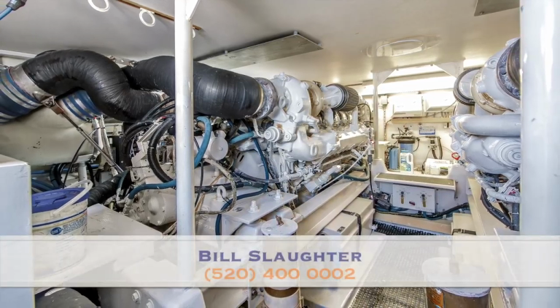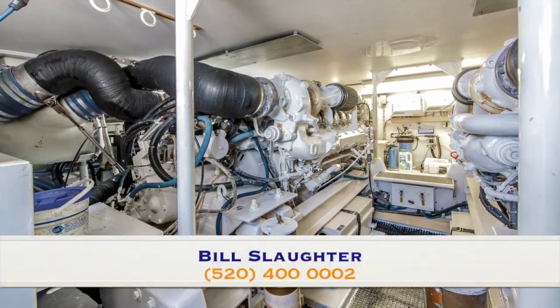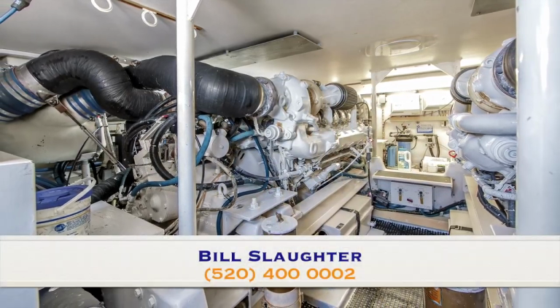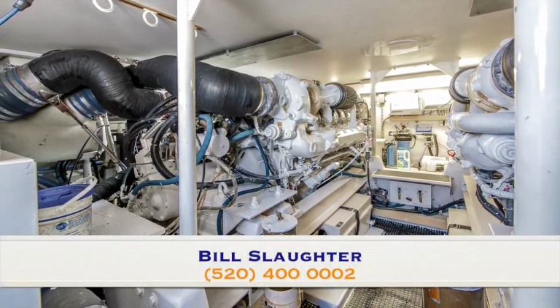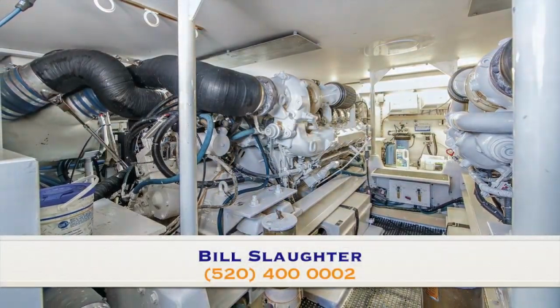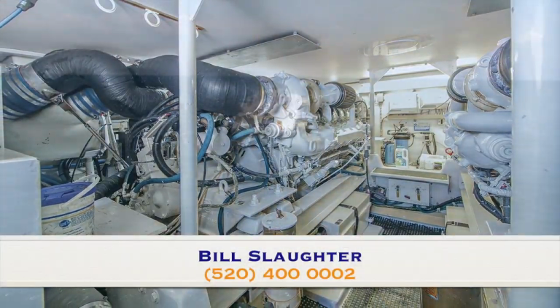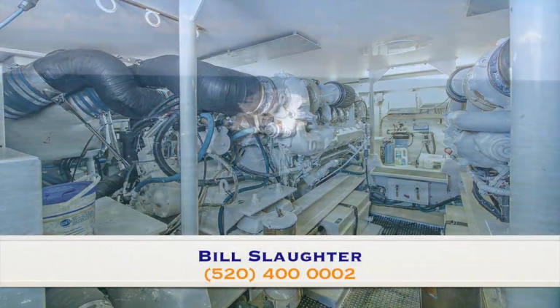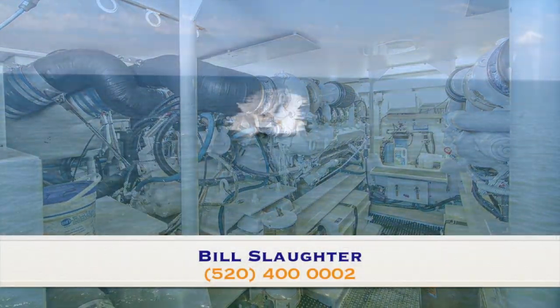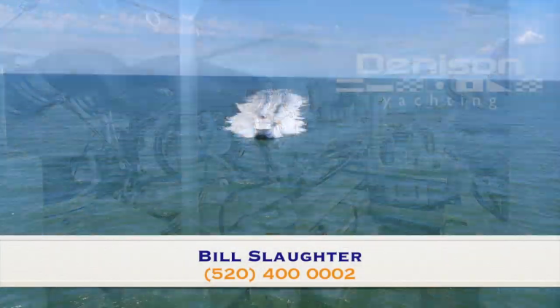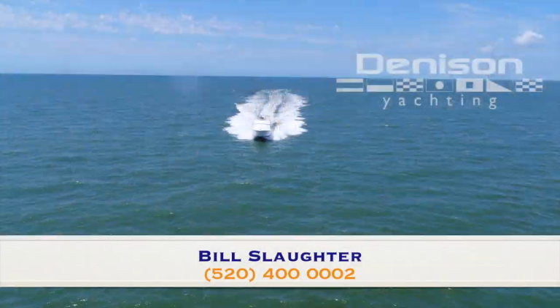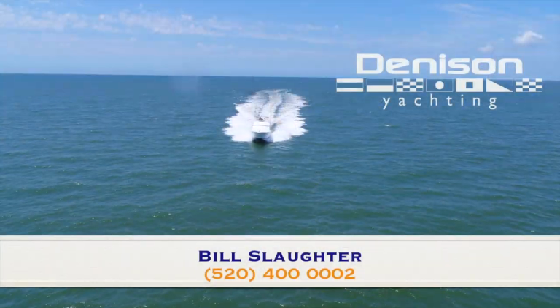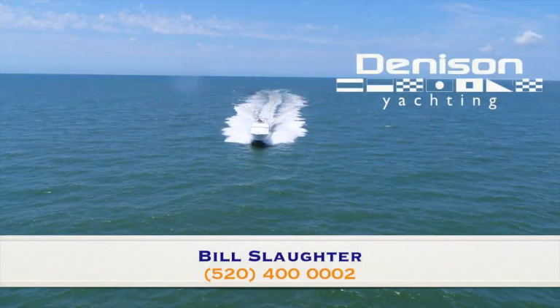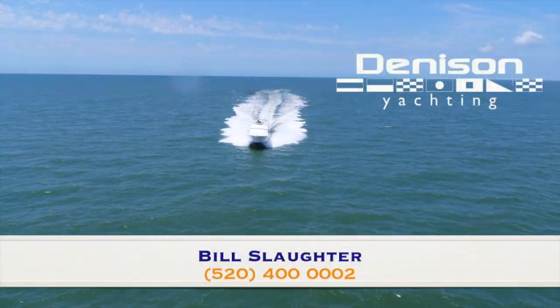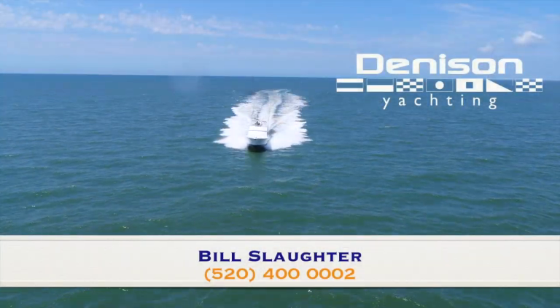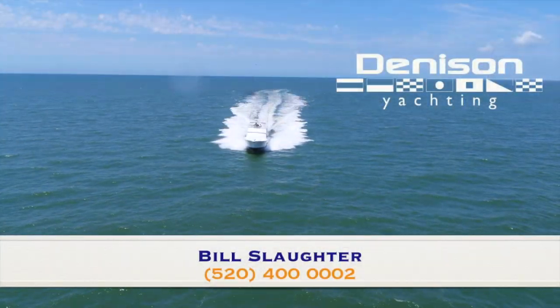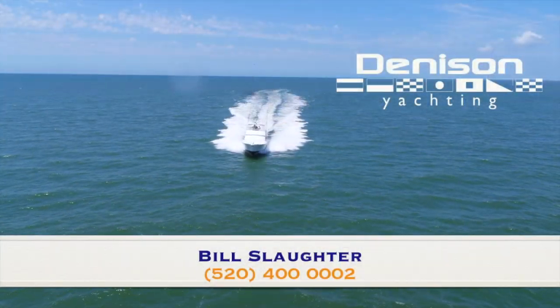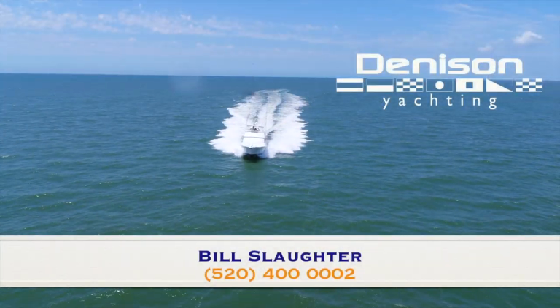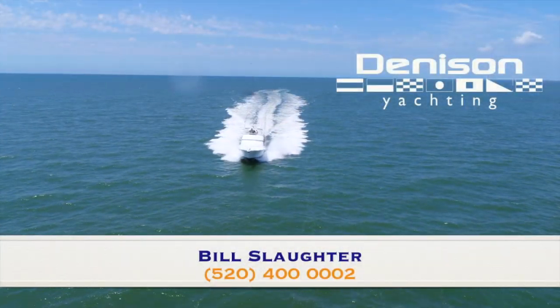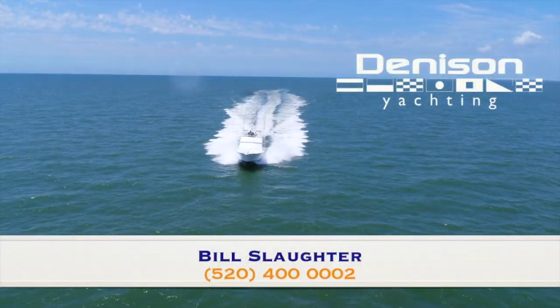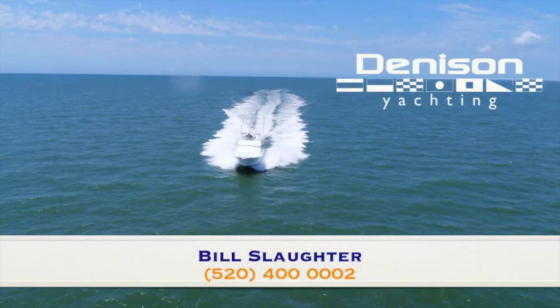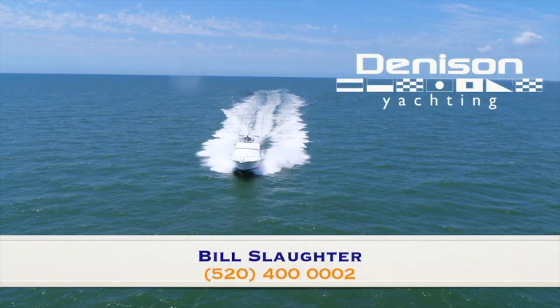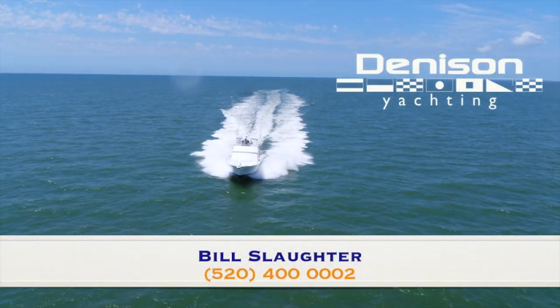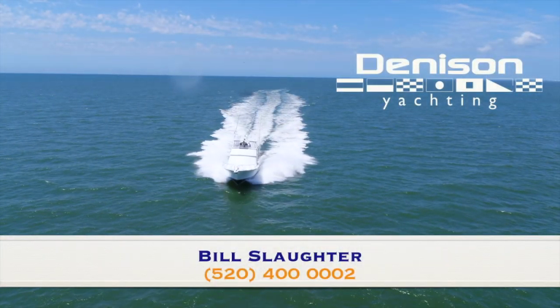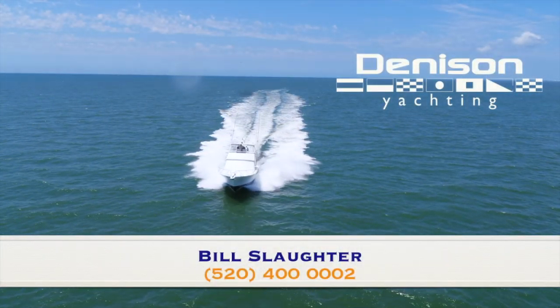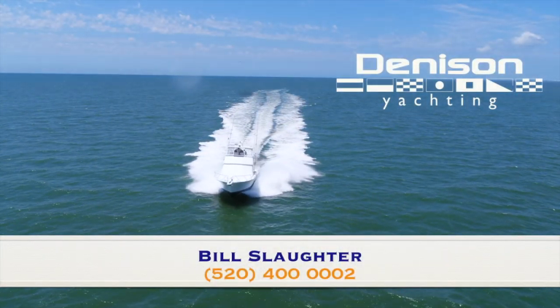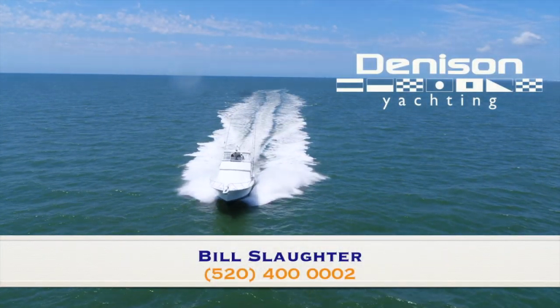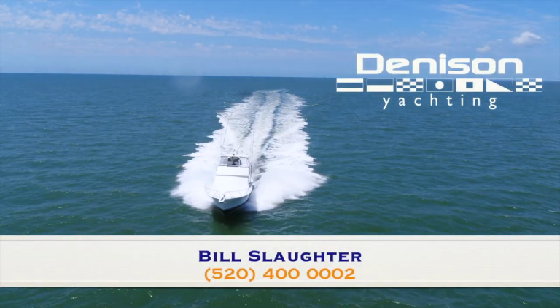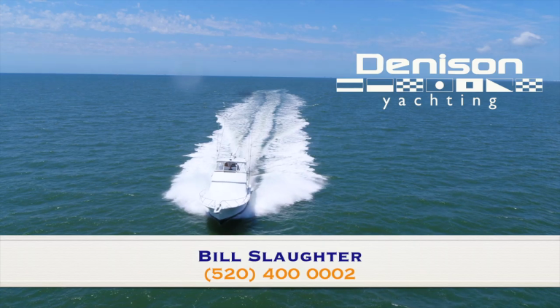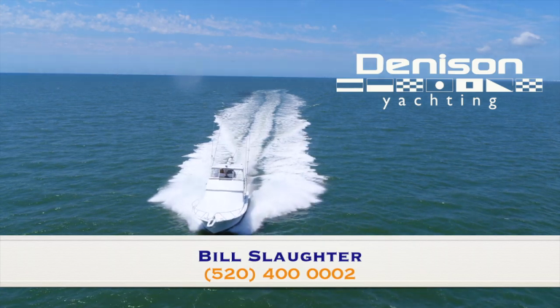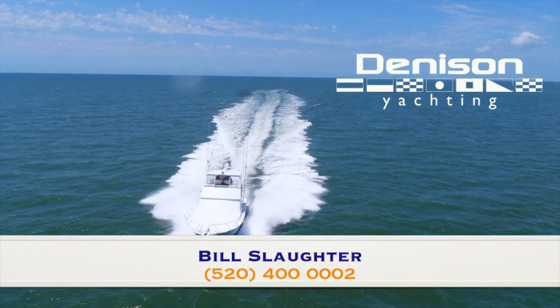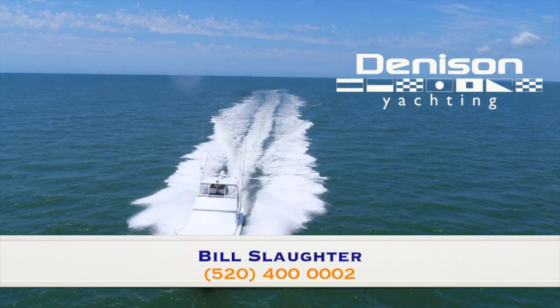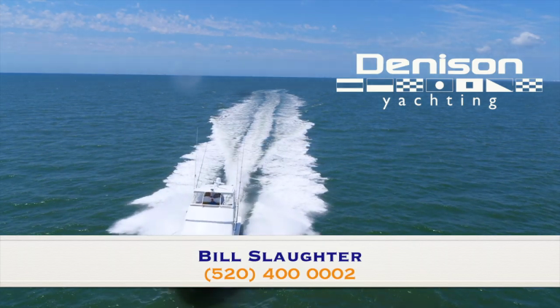Peer Pressure is turnkey and ready to fish. Don't let this amazing Viking 50 convertible get away.